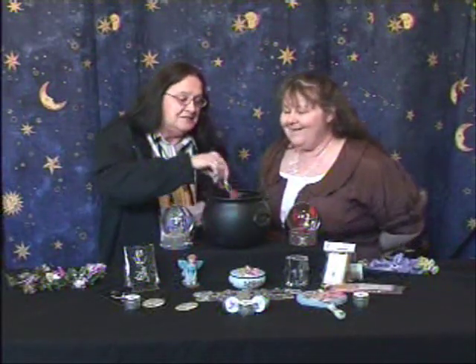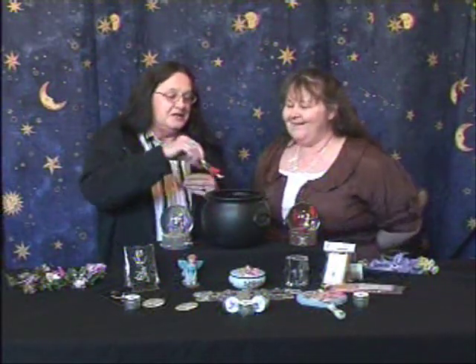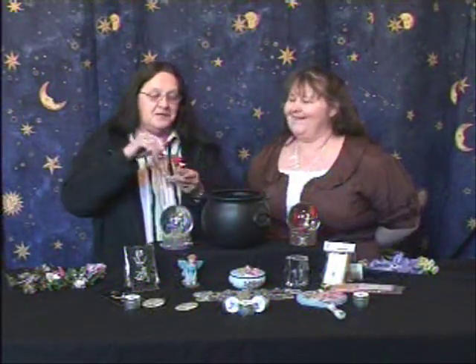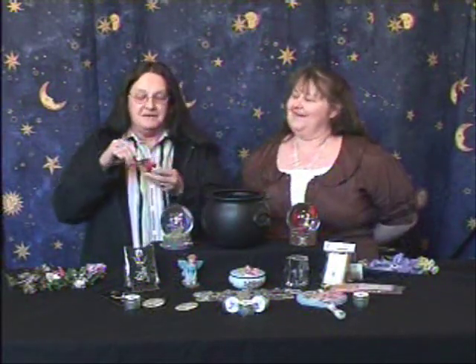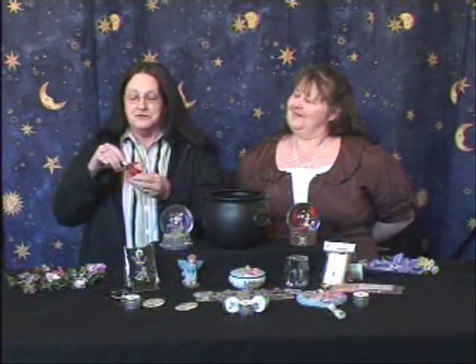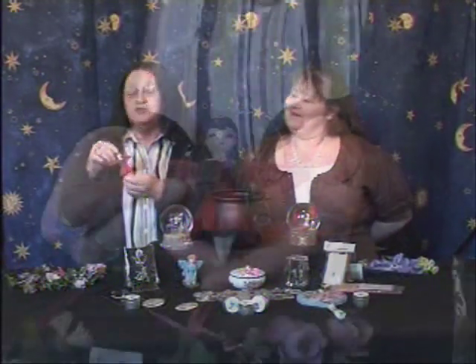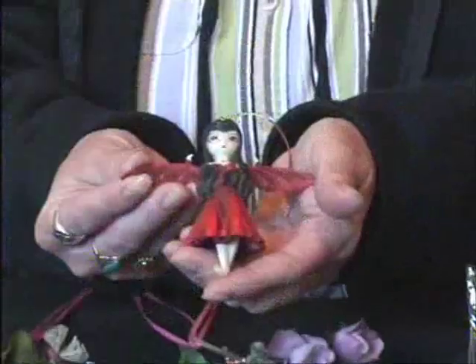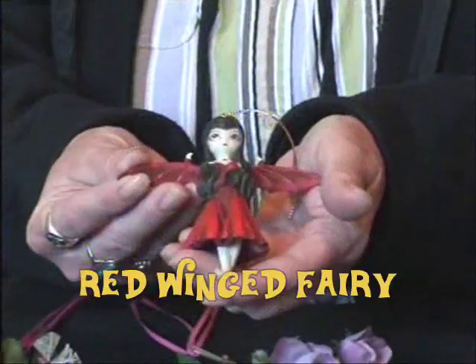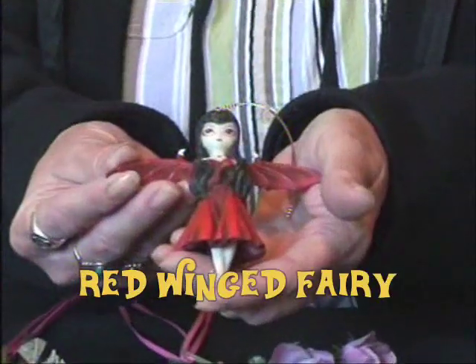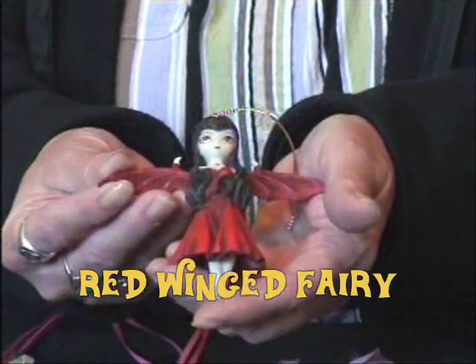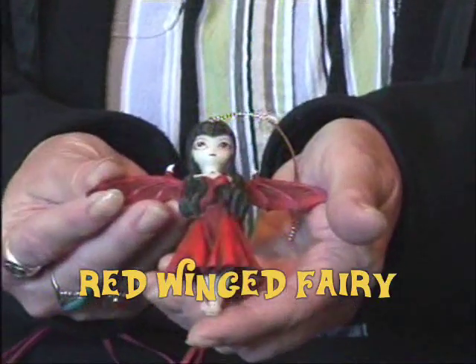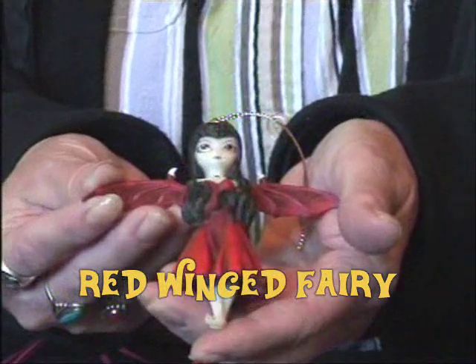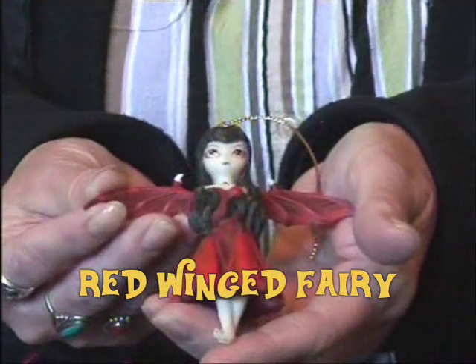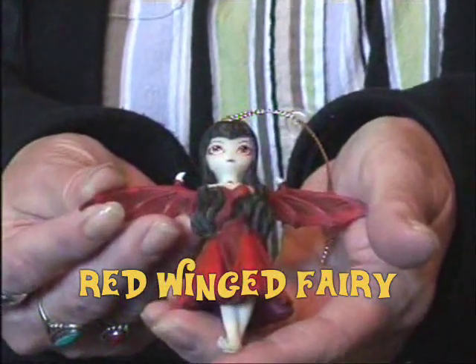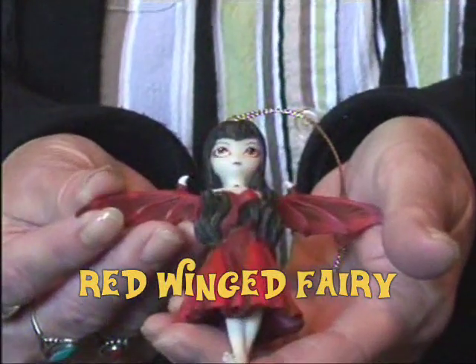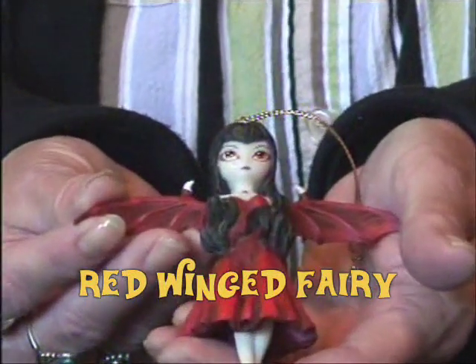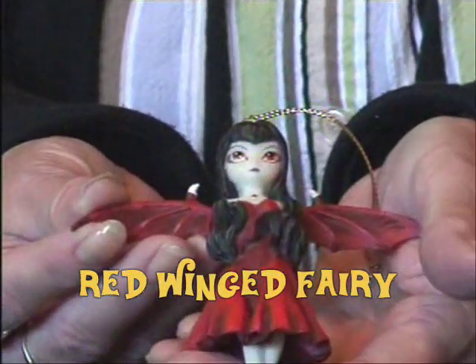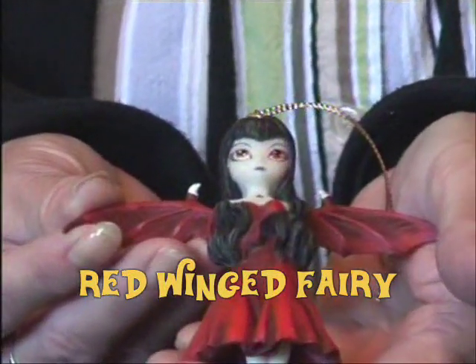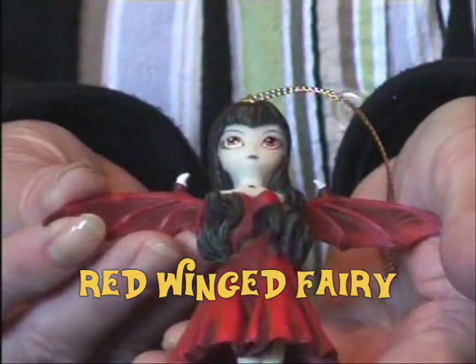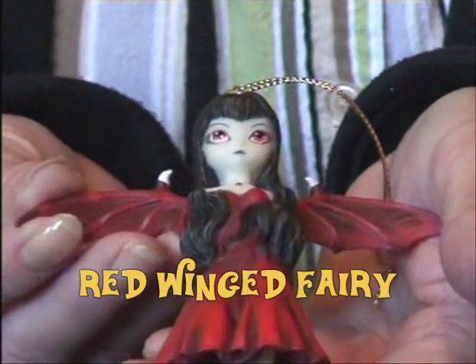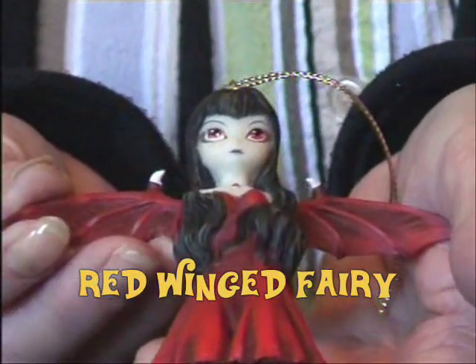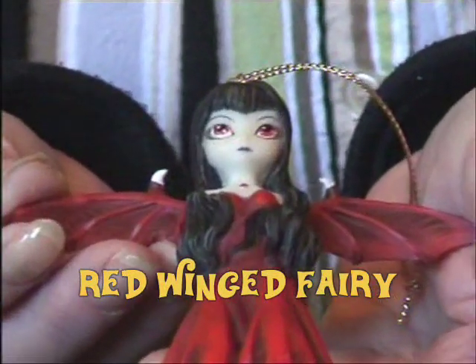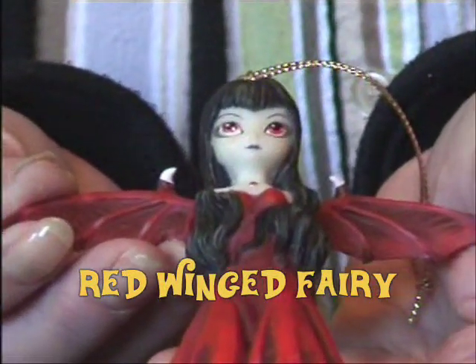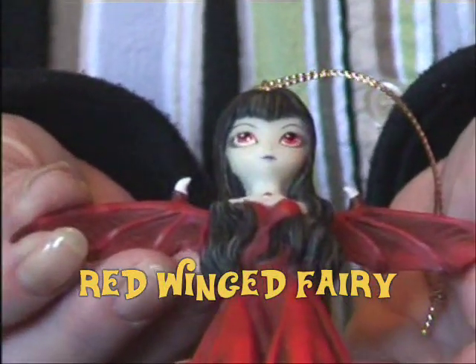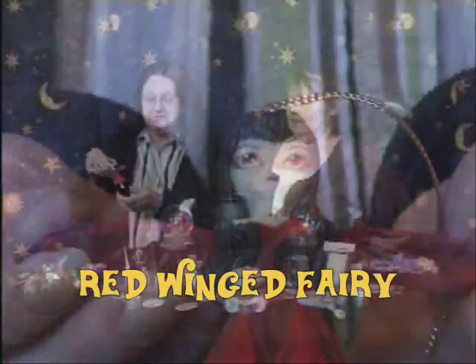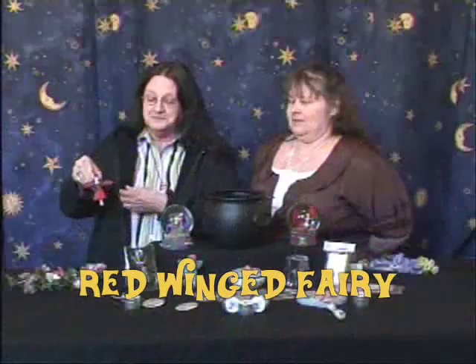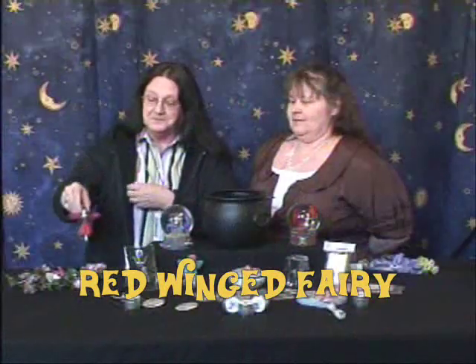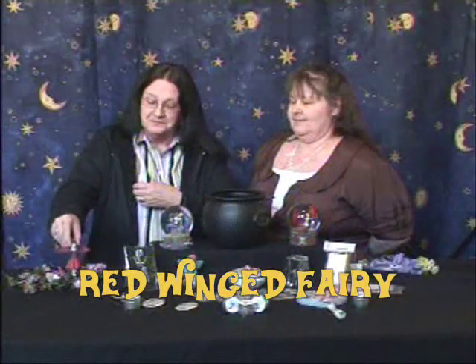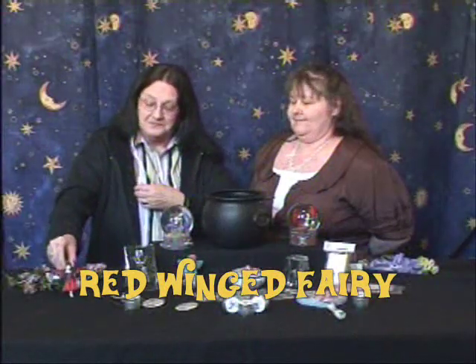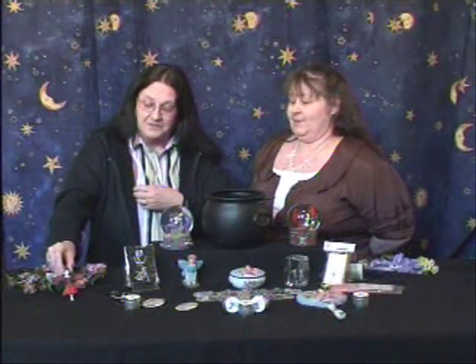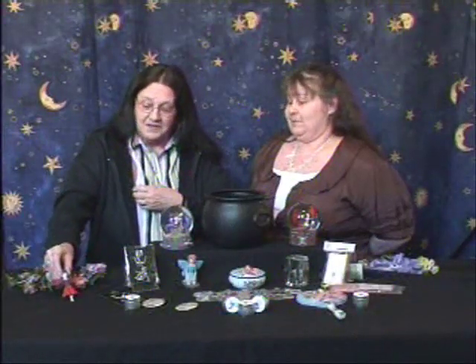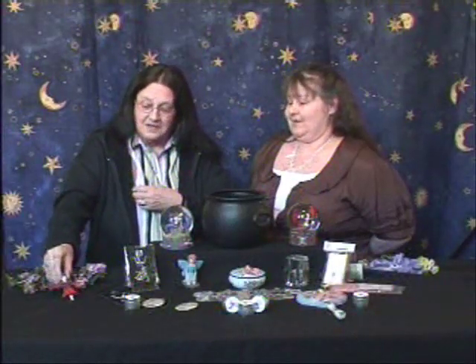Today we have the new red winged fairy that we have in our store that we're going to be selling here. Very pretty.